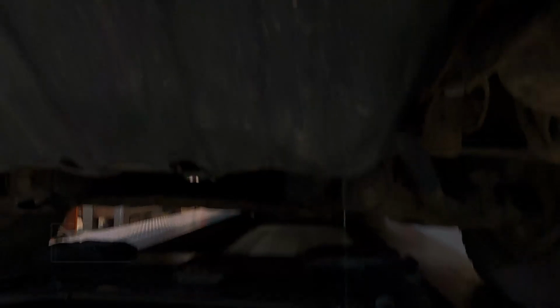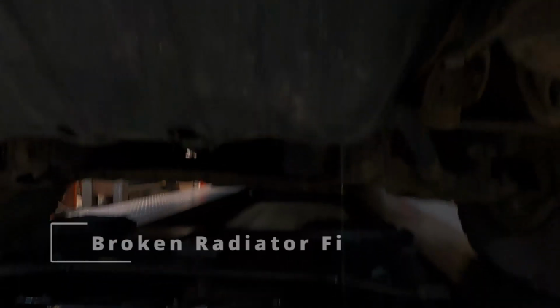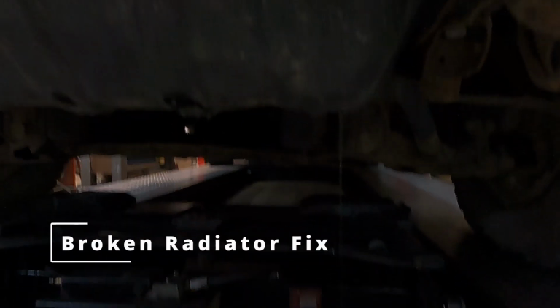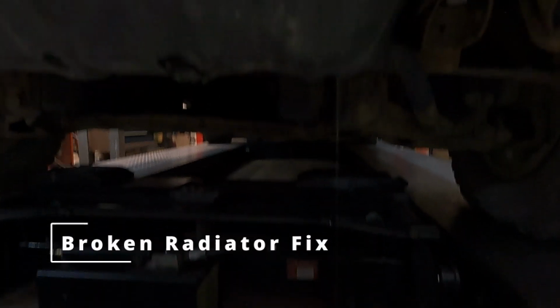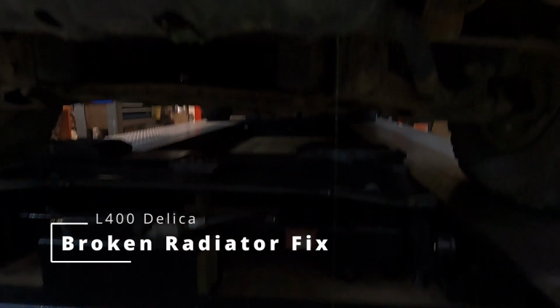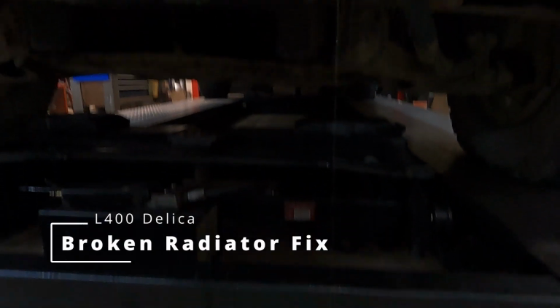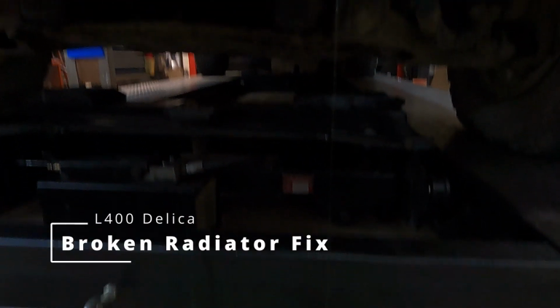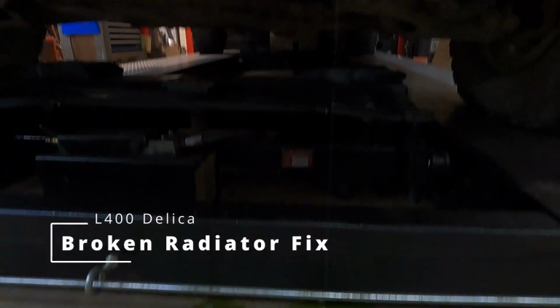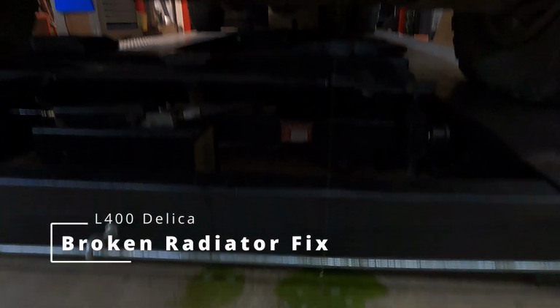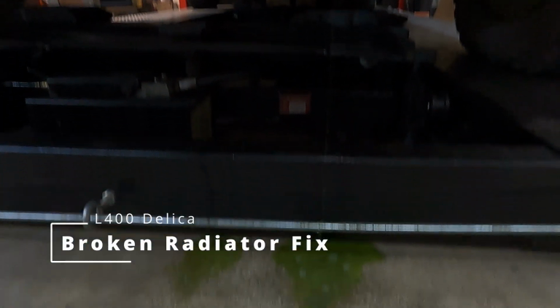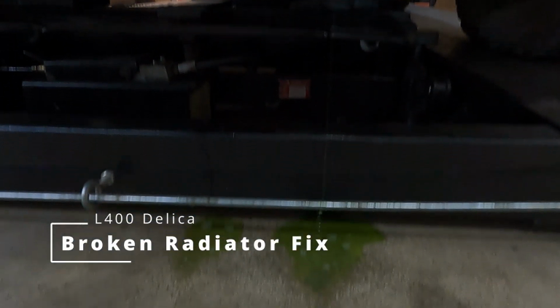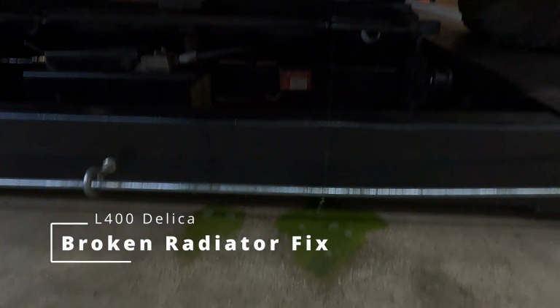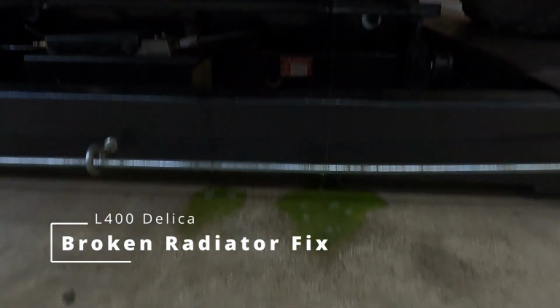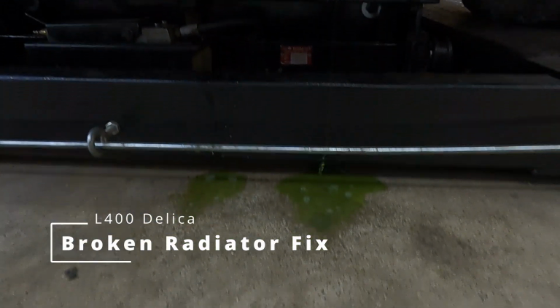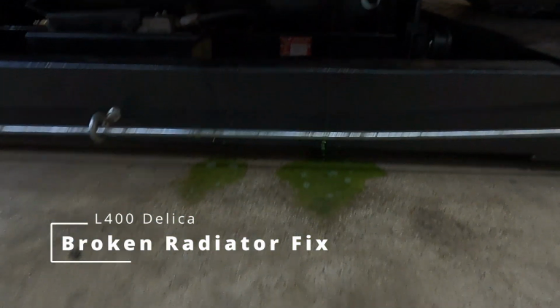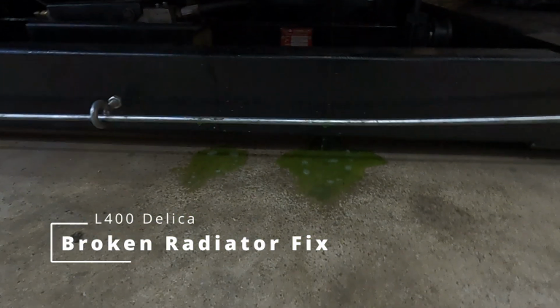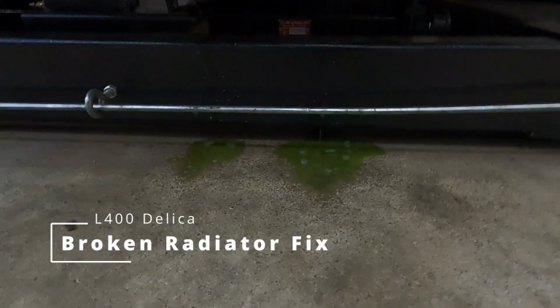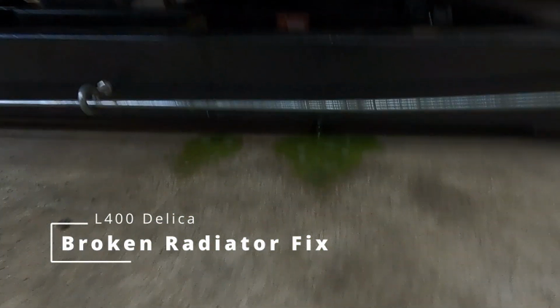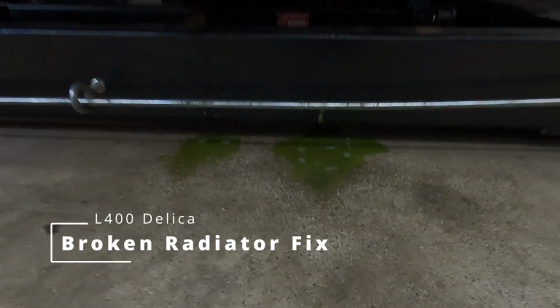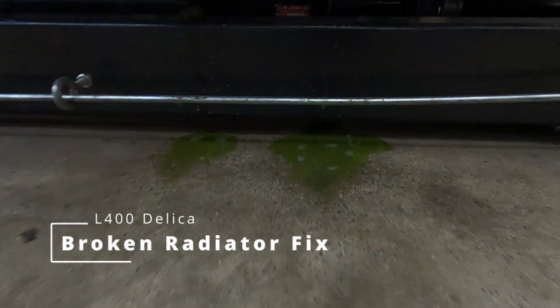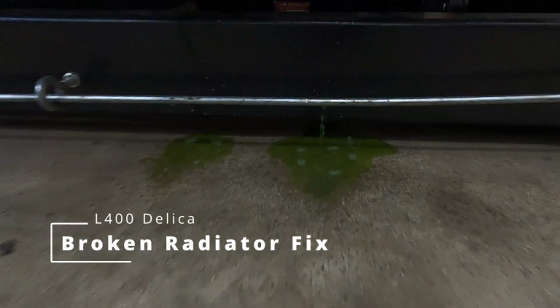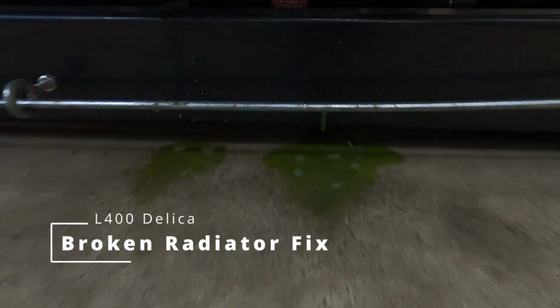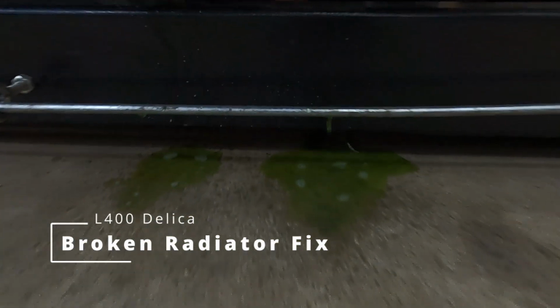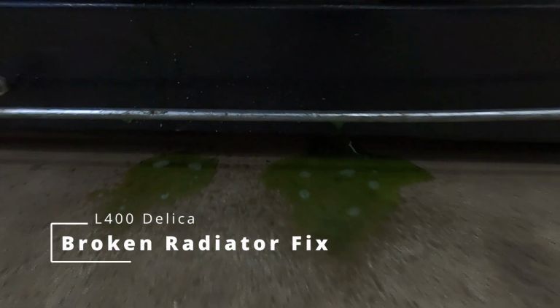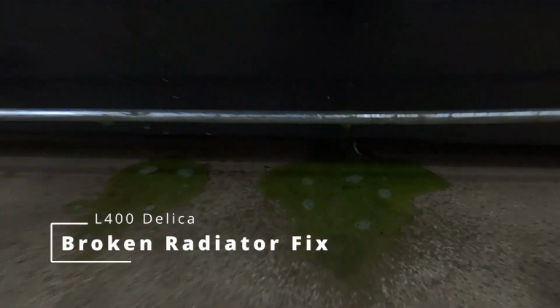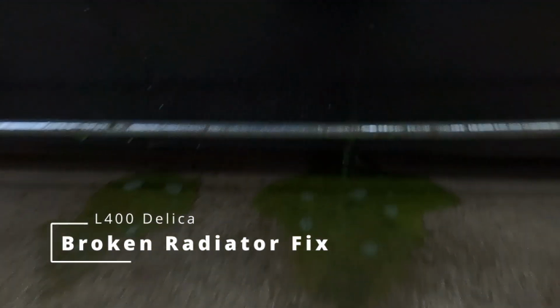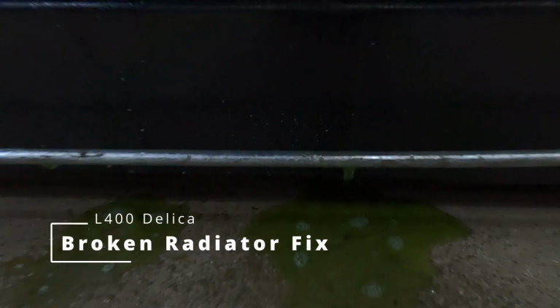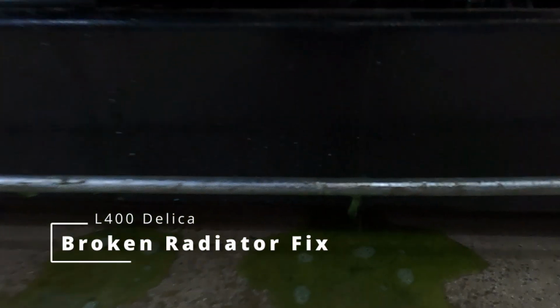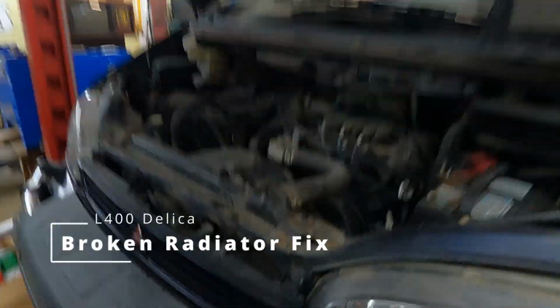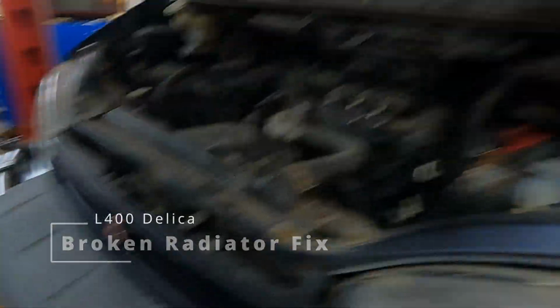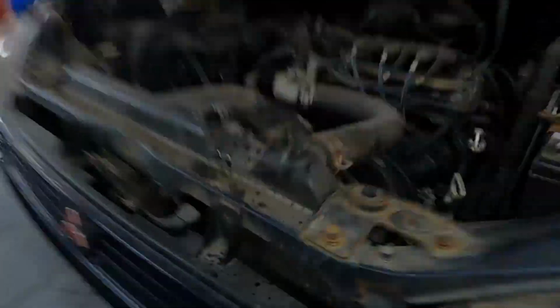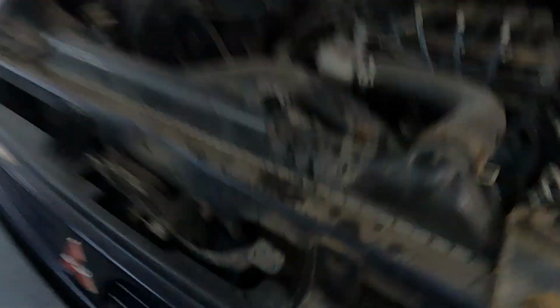If you drive an L400, this is going to happen eventually. Gas, diesel, doesn't matter. This failure is common on both.